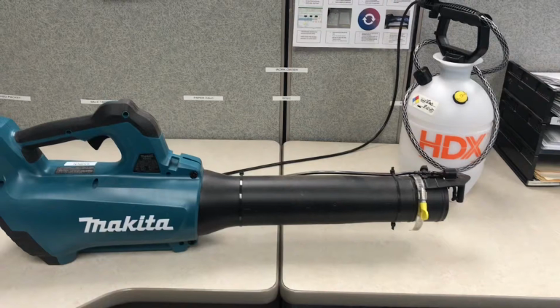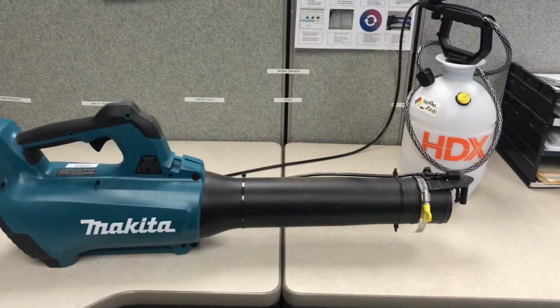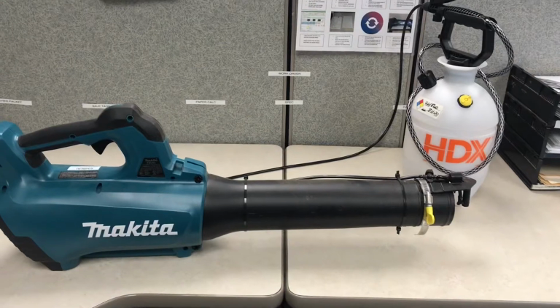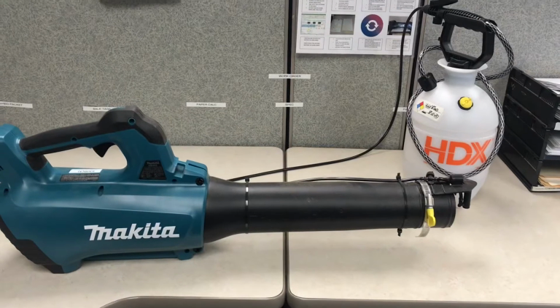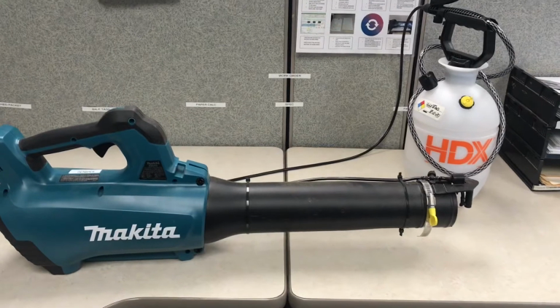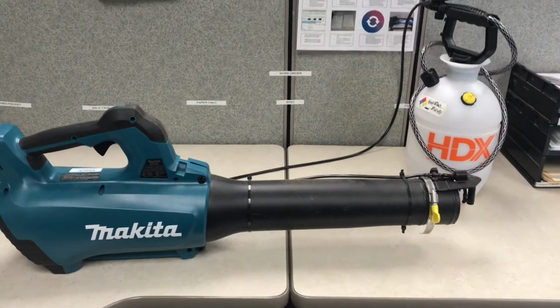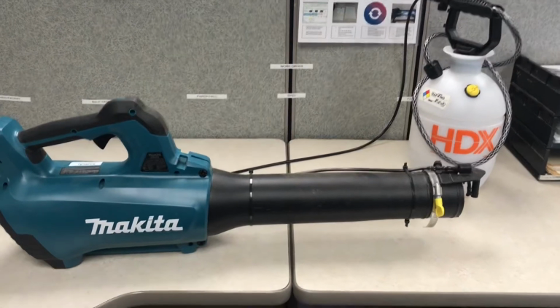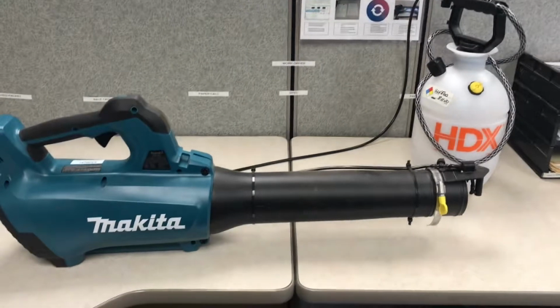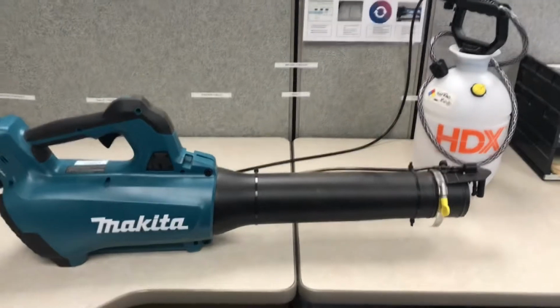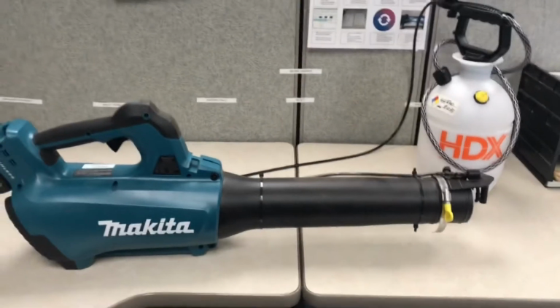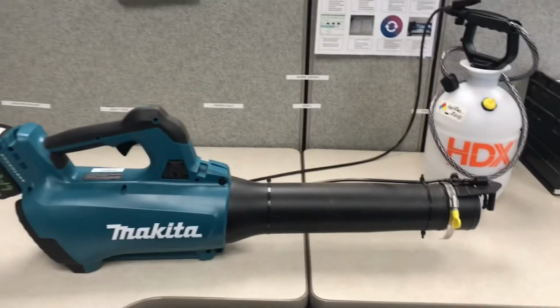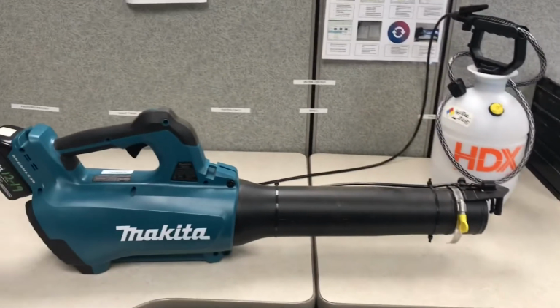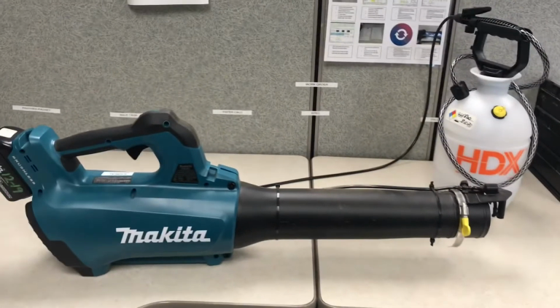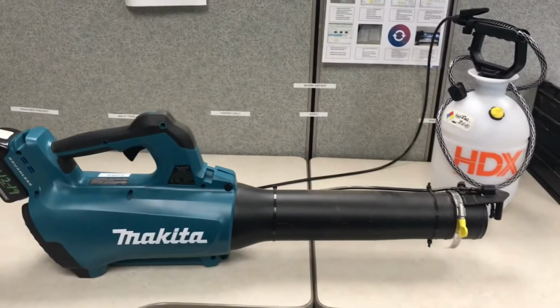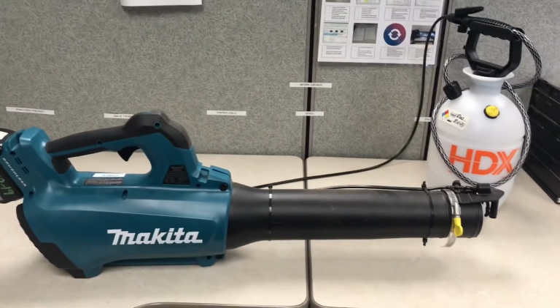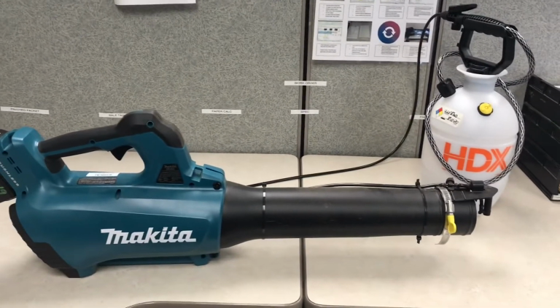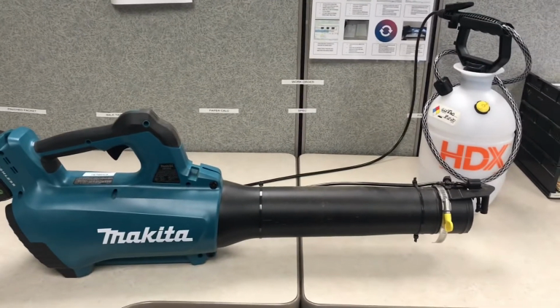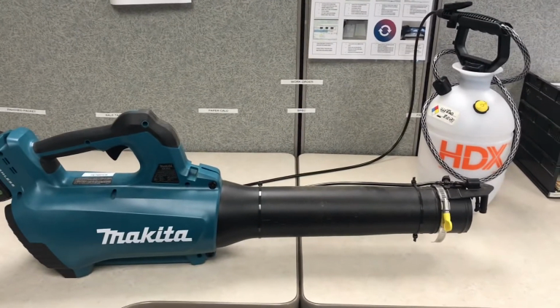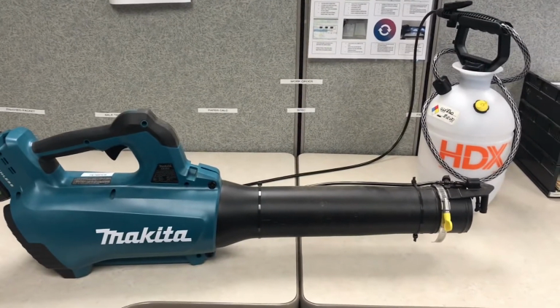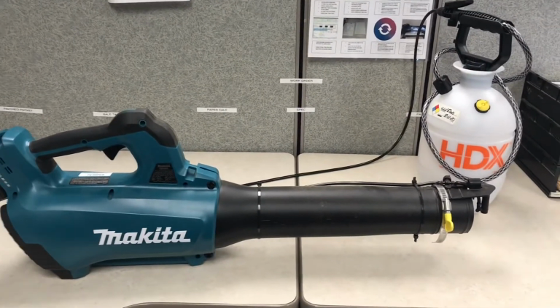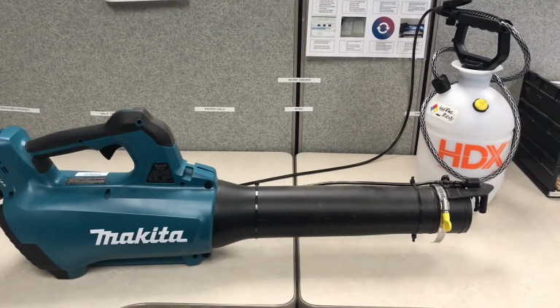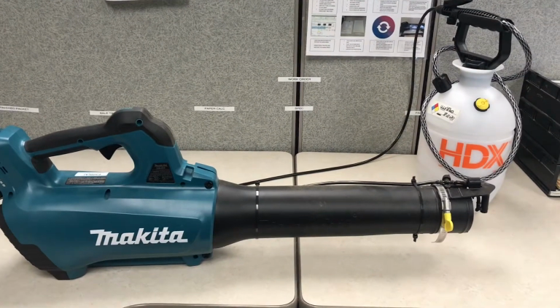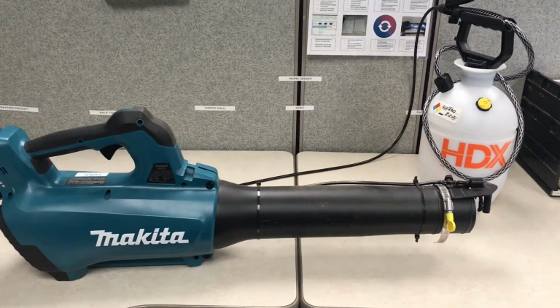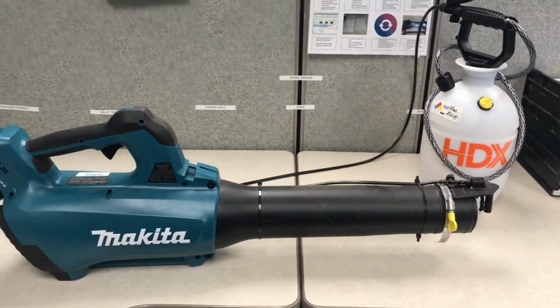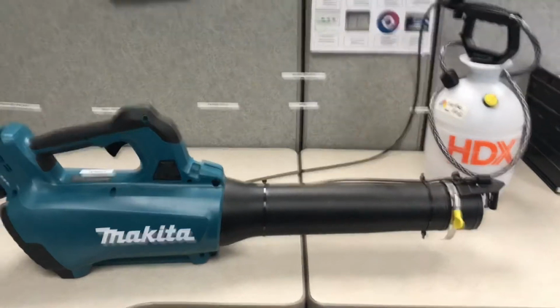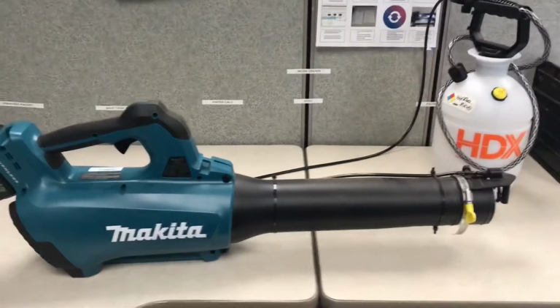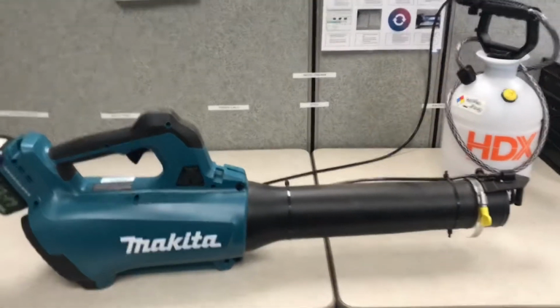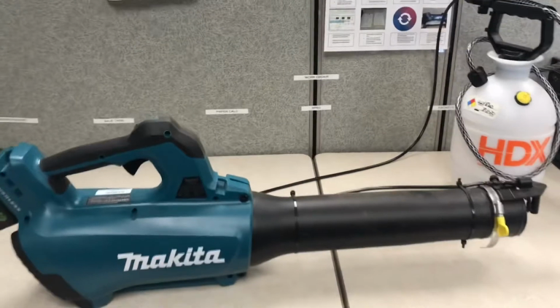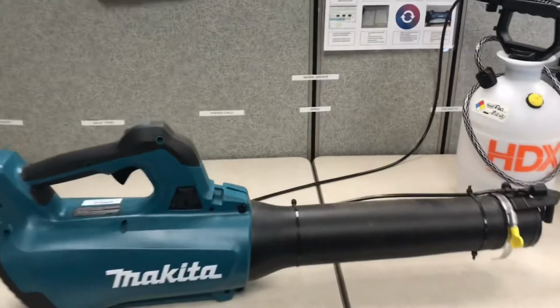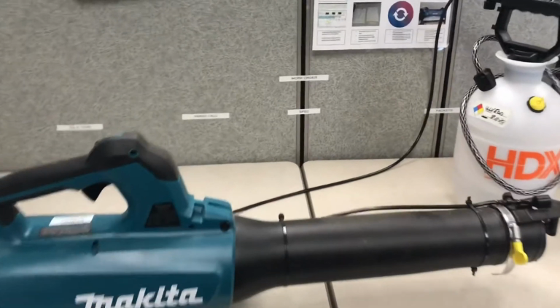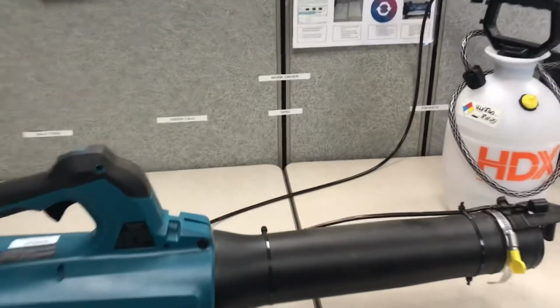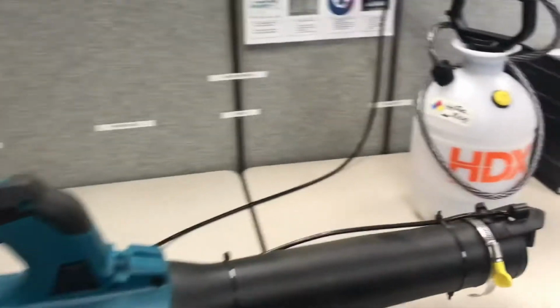Good morning, Martin. So this is the blower that we use in the office to spray everything down, to do the same thing we're doing on the floor.